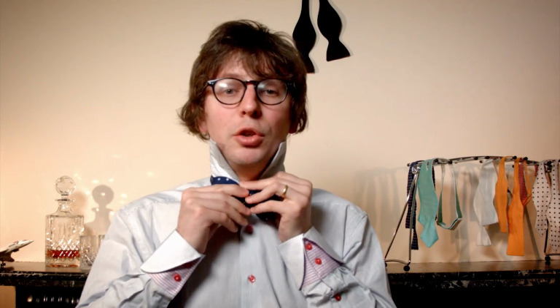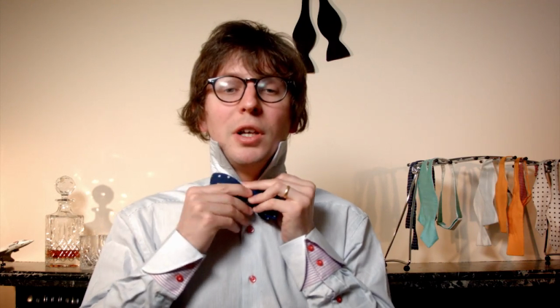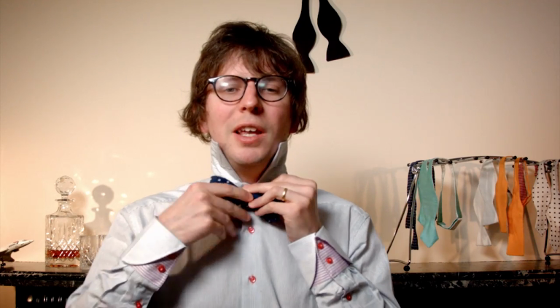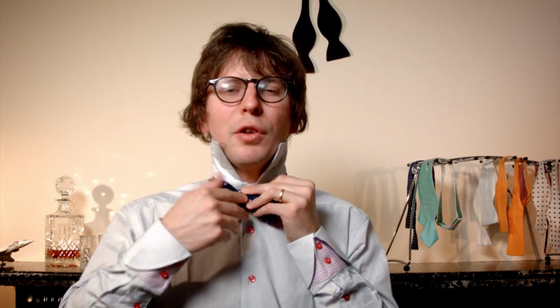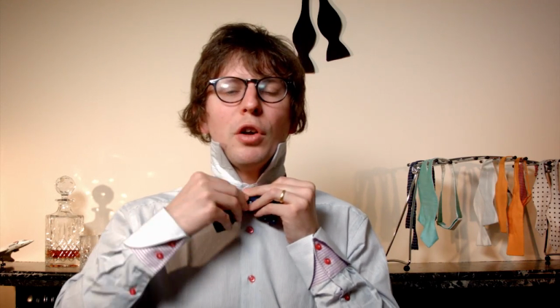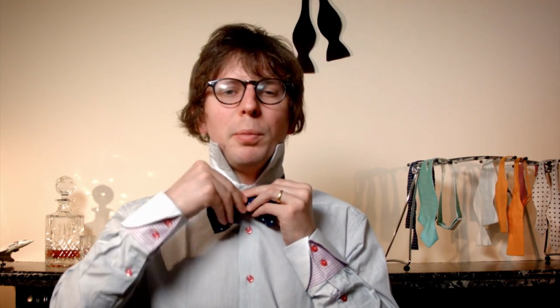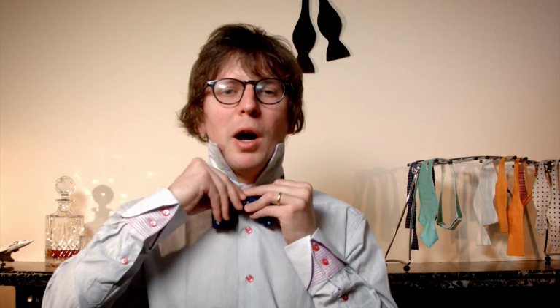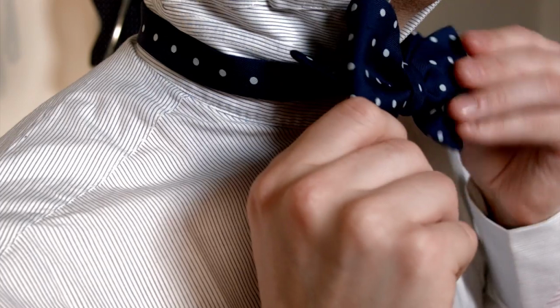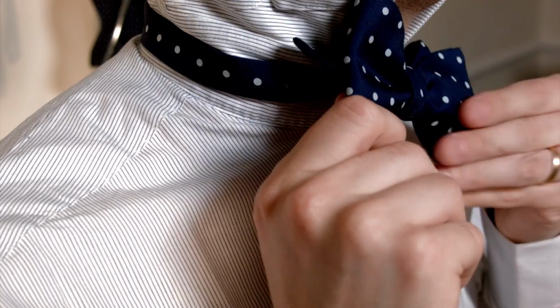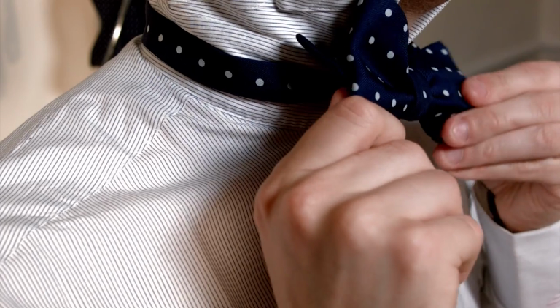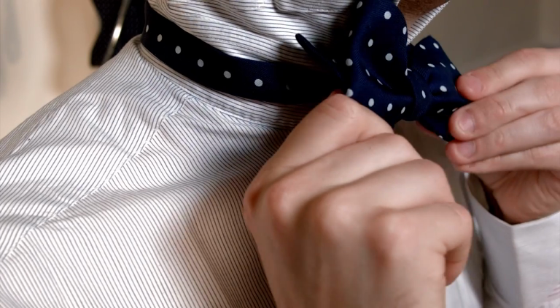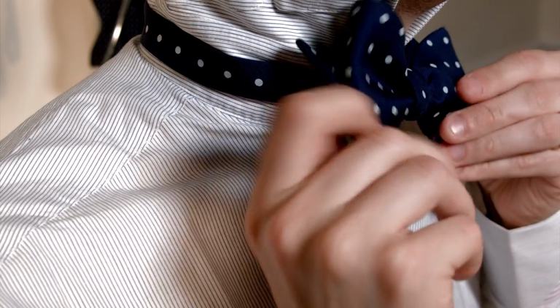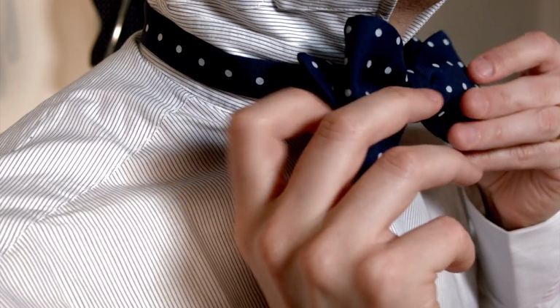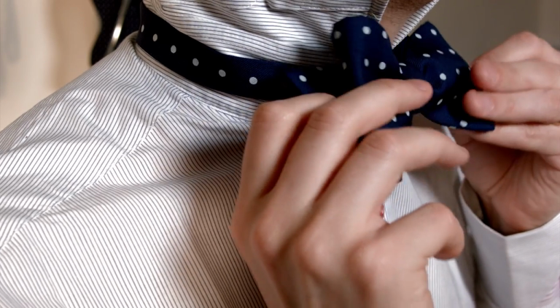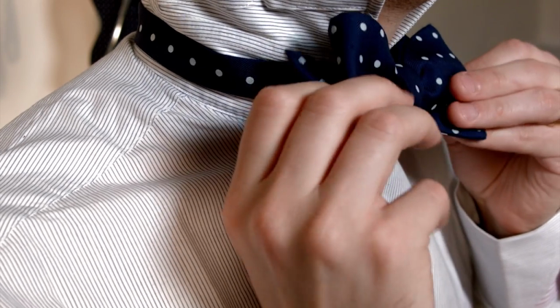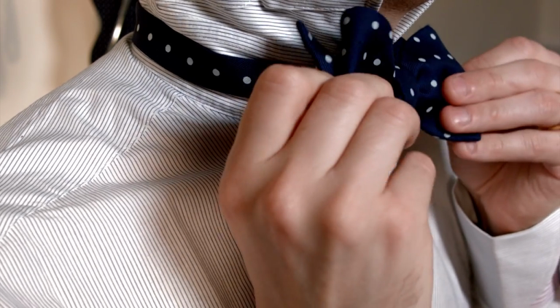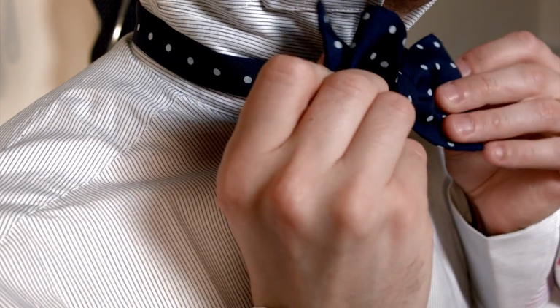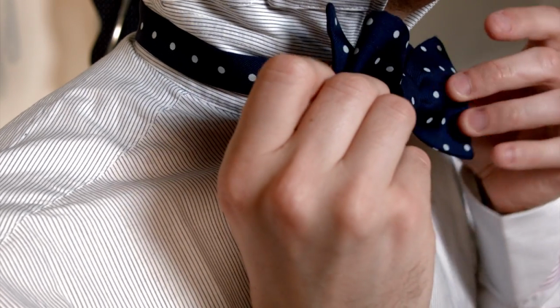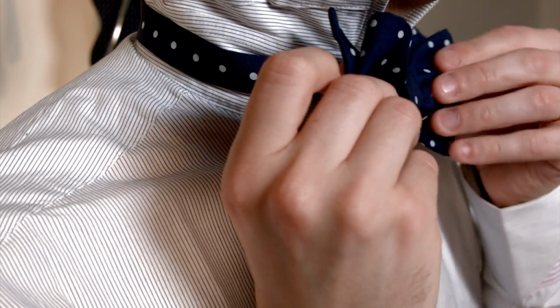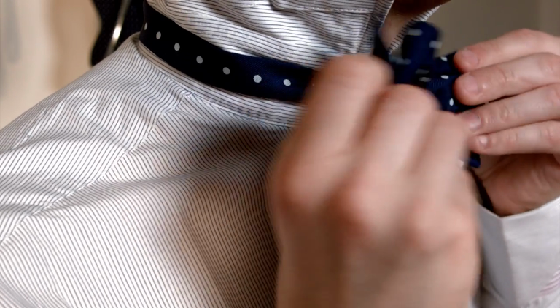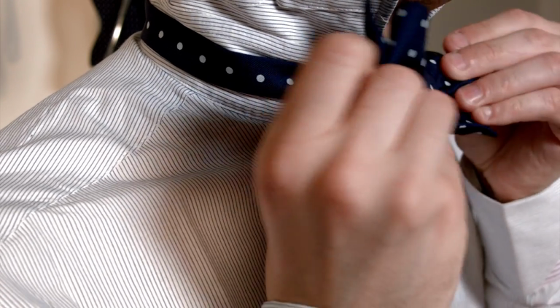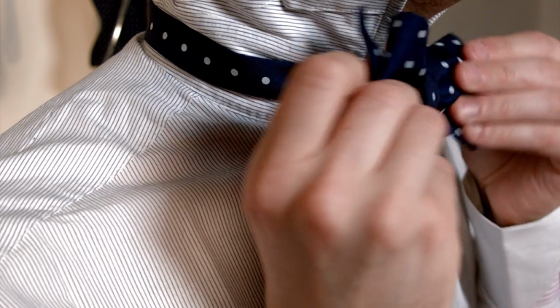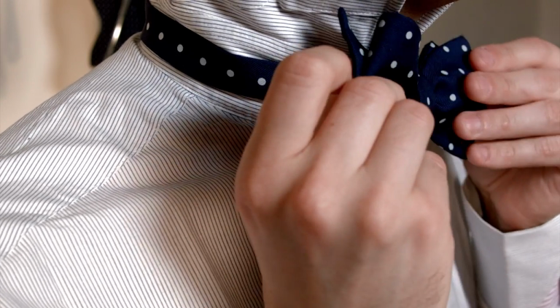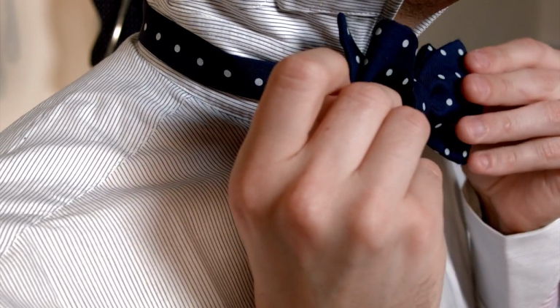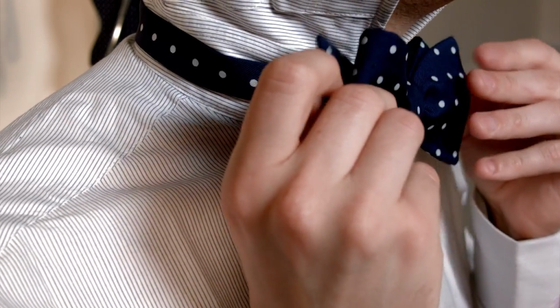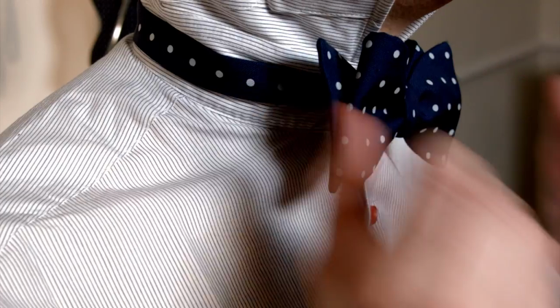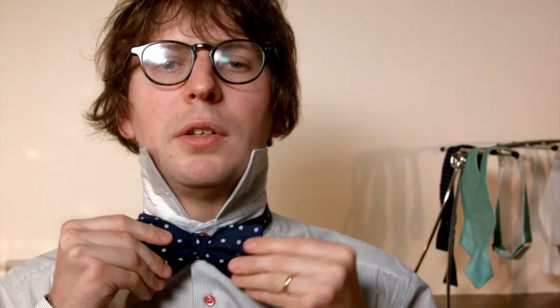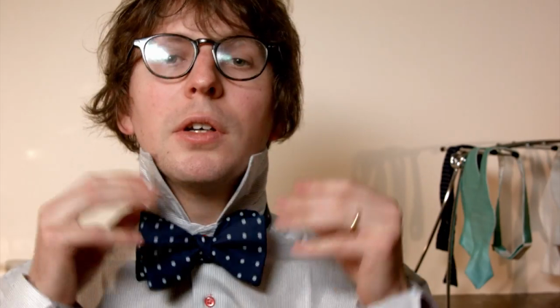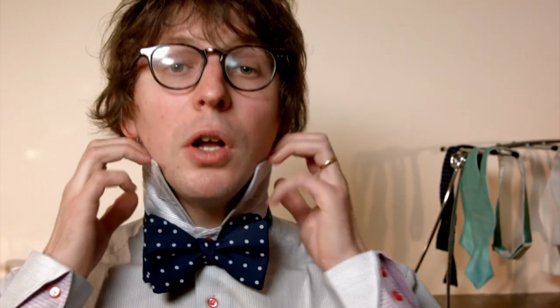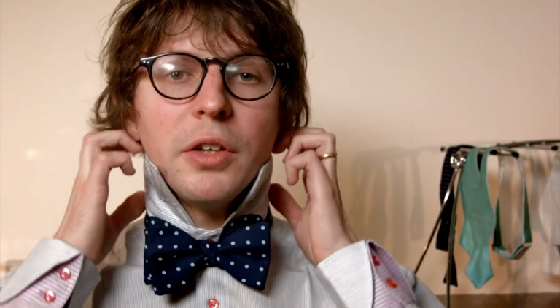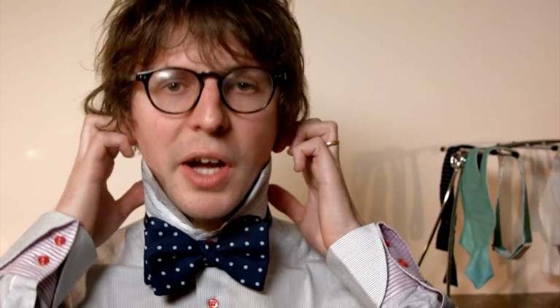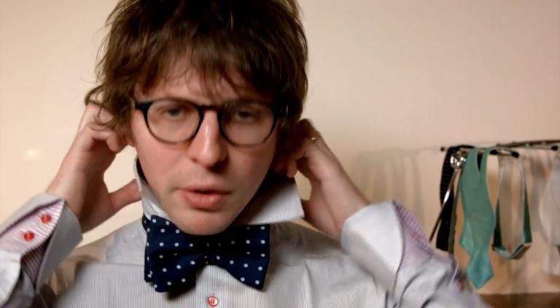Now all that's left to do is to pull gently on the loops to tighten up the crossbar. You can leave the crossbar quite loose if you like — it's just a fashion thing. Collar down.